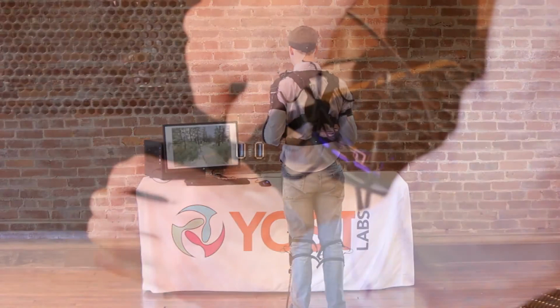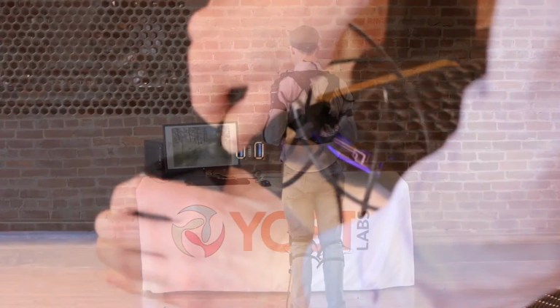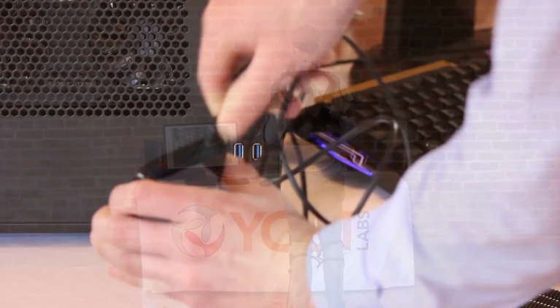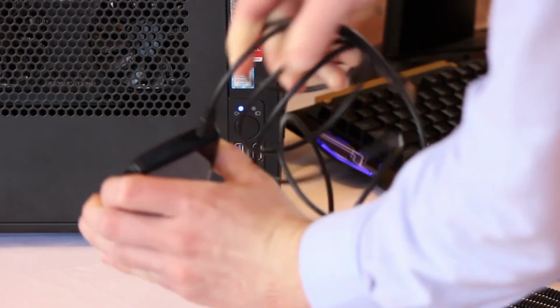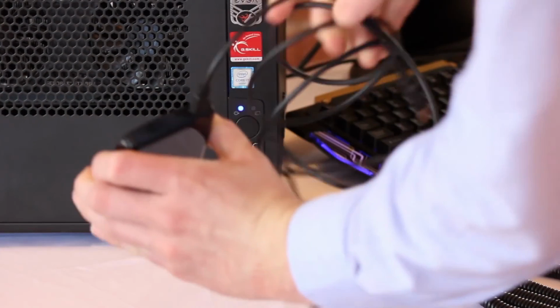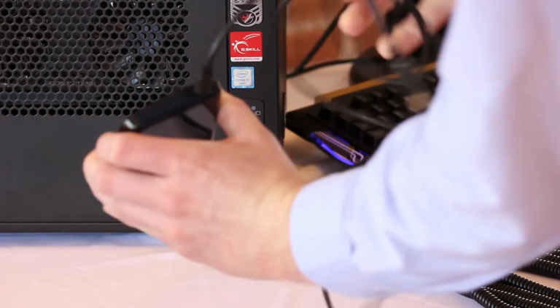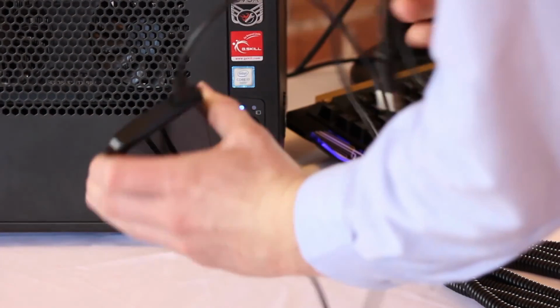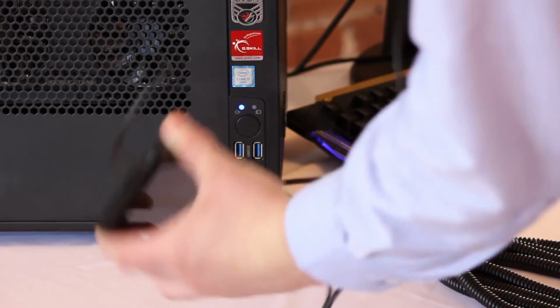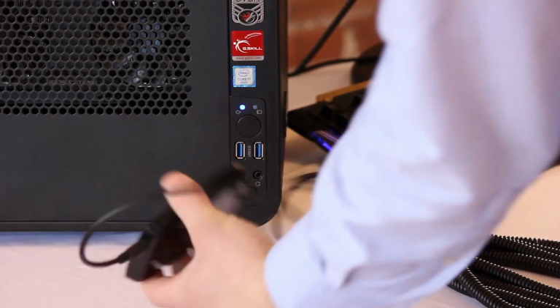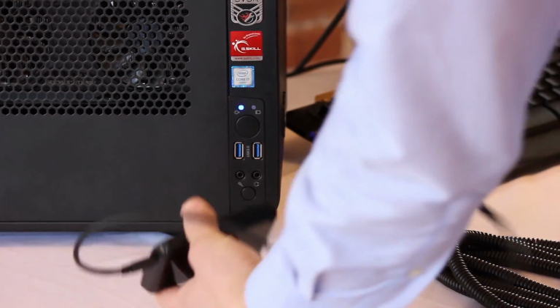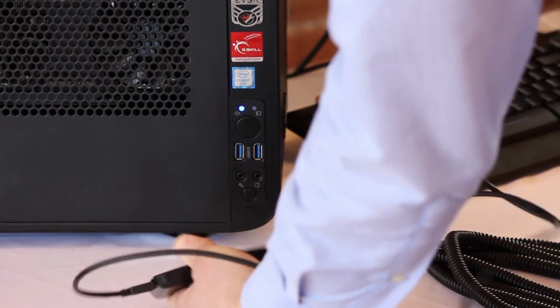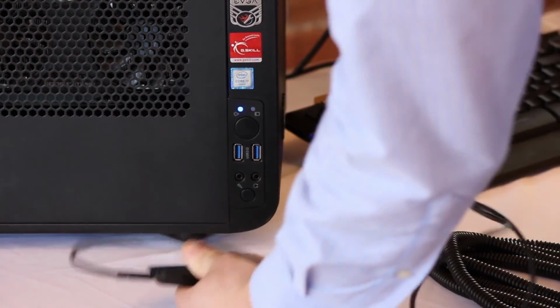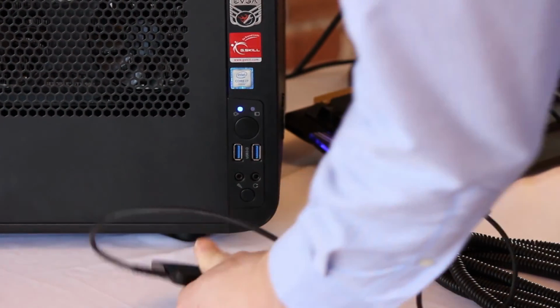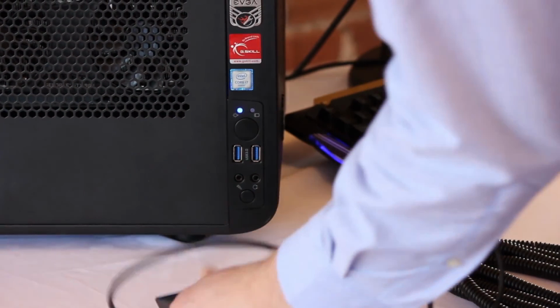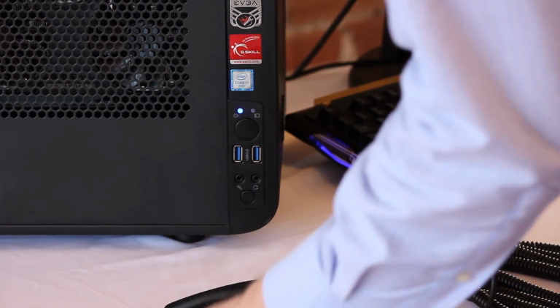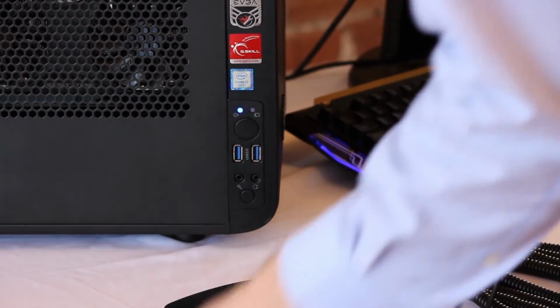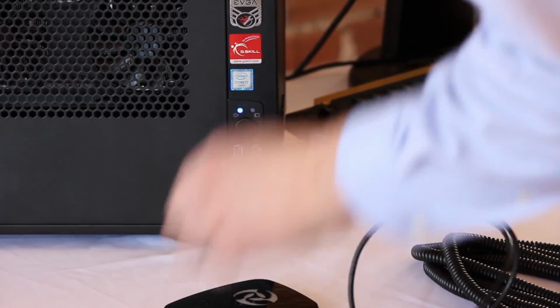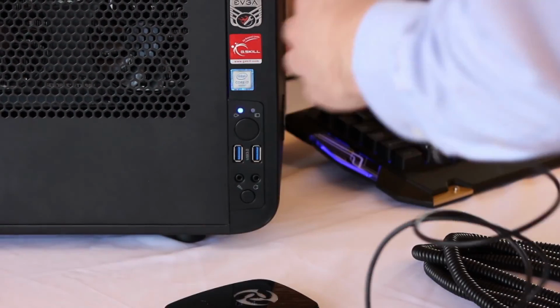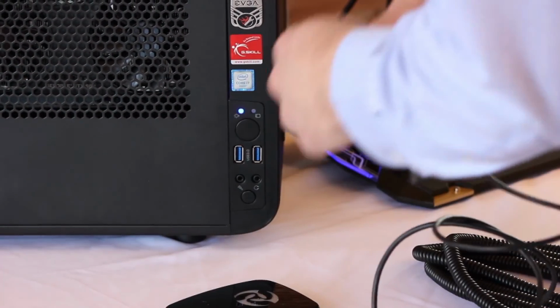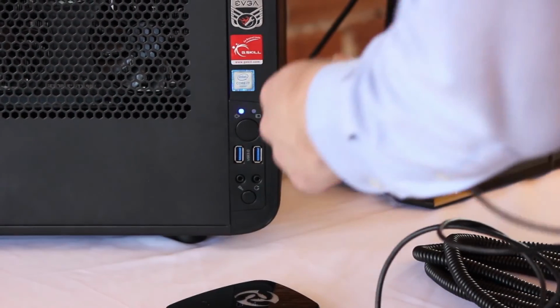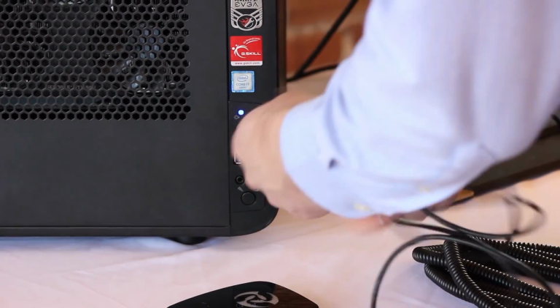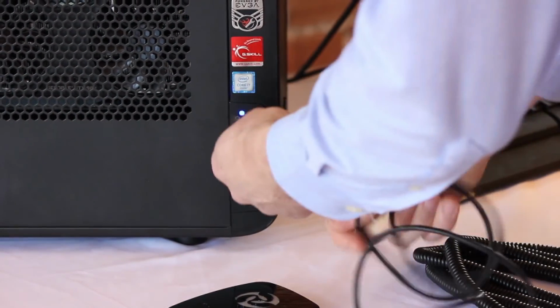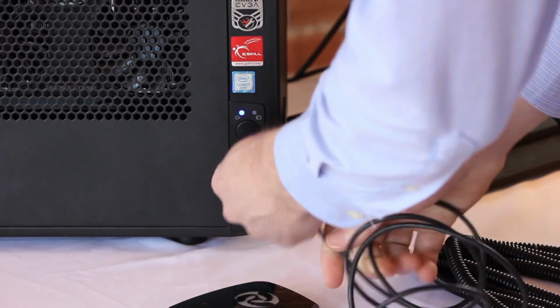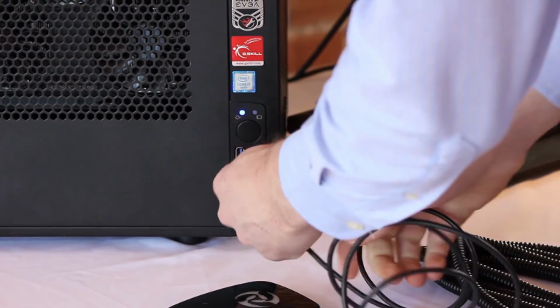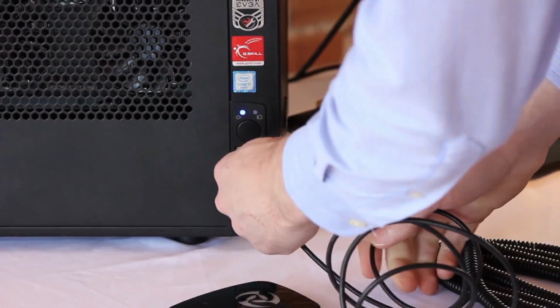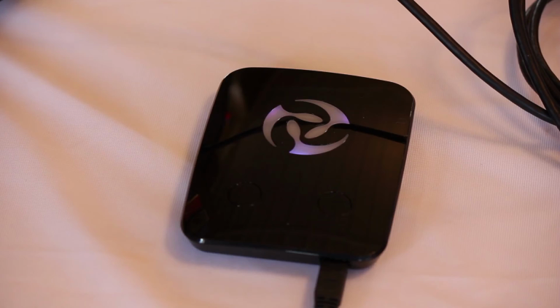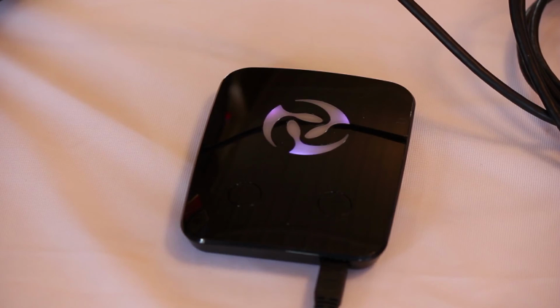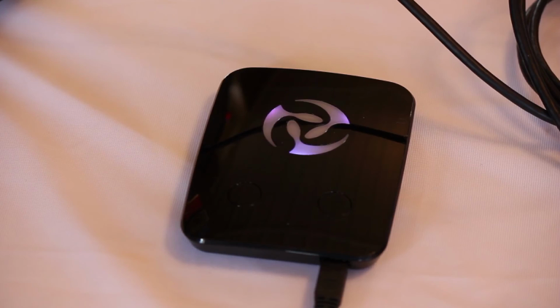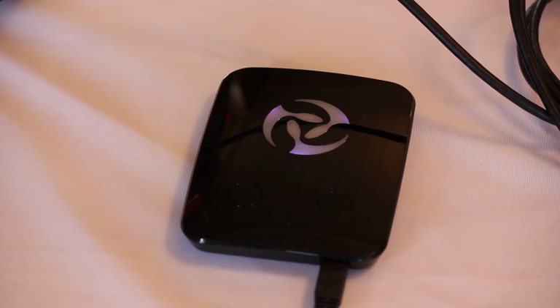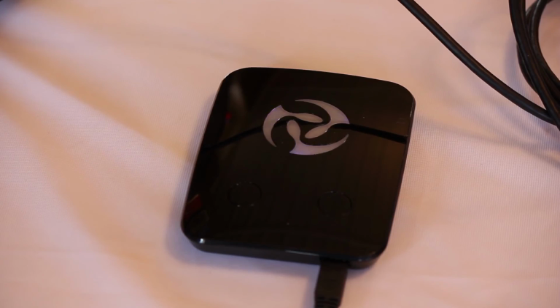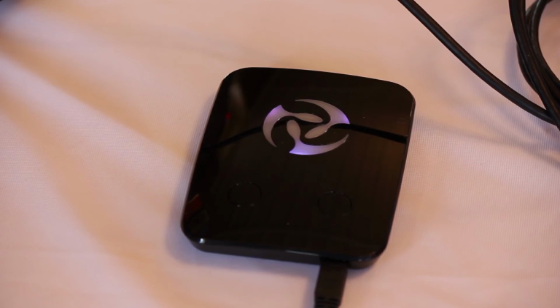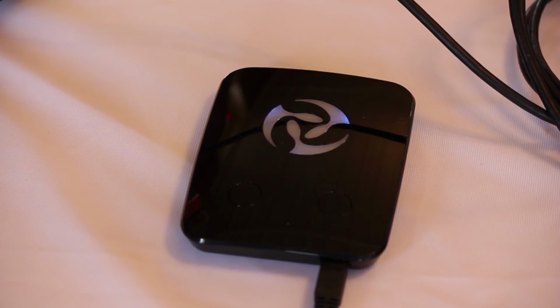Before we begin, make sure to charge the PrioVR Hub on a powered USB port.